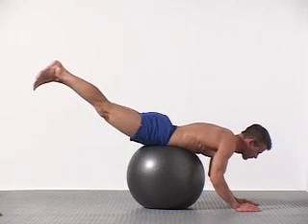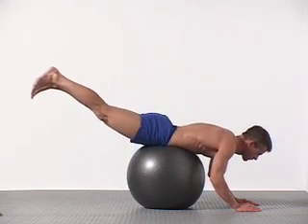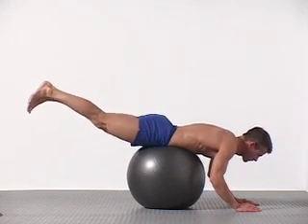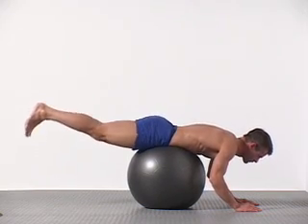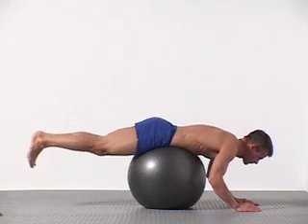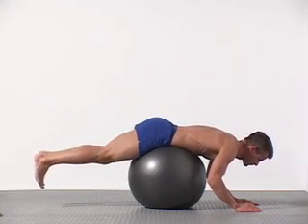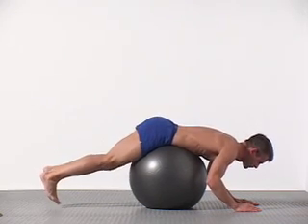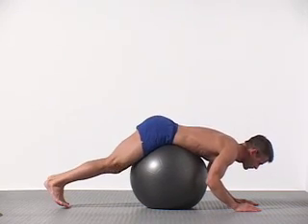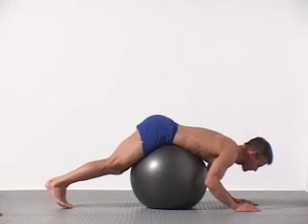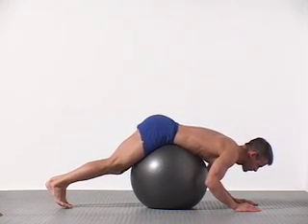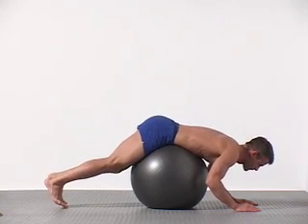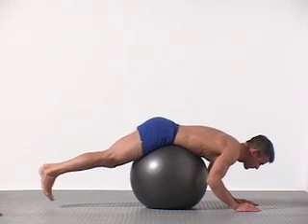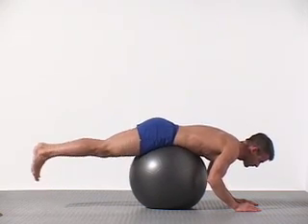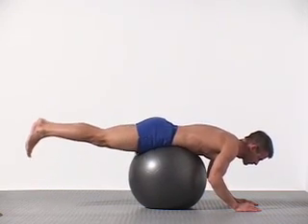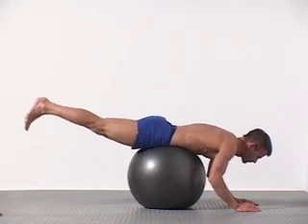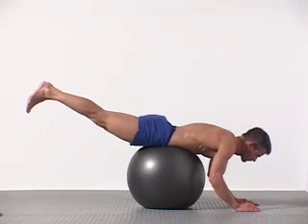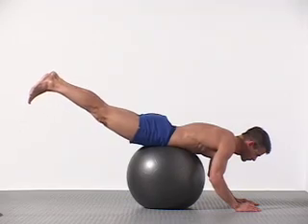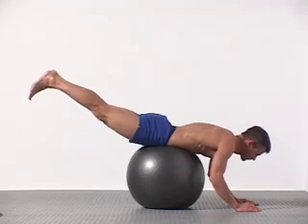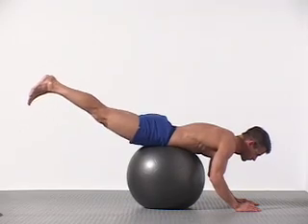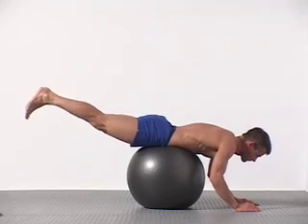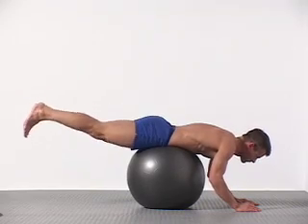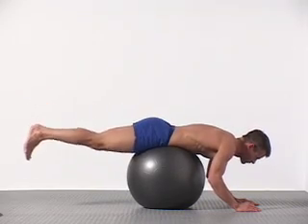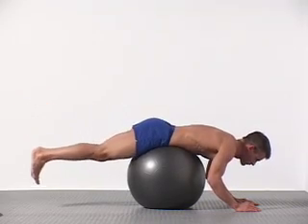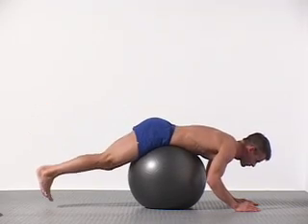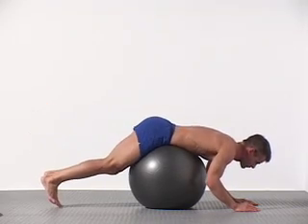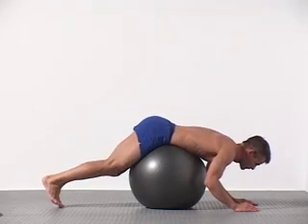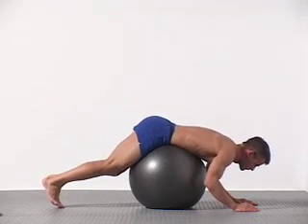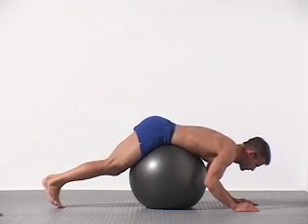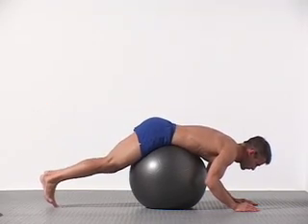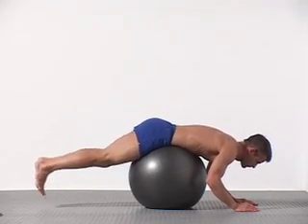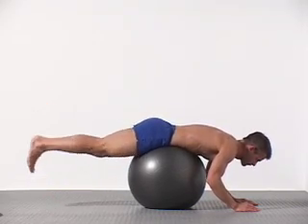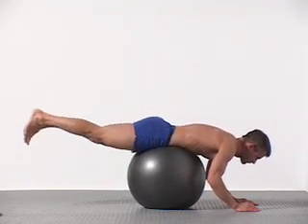Beginners may feel this exercise is quite challenging. The novelty of this exercise is that your torso is fixed while your lower body moves.